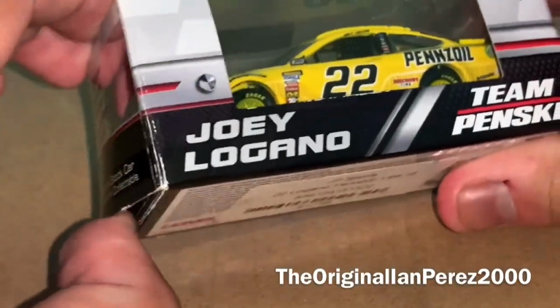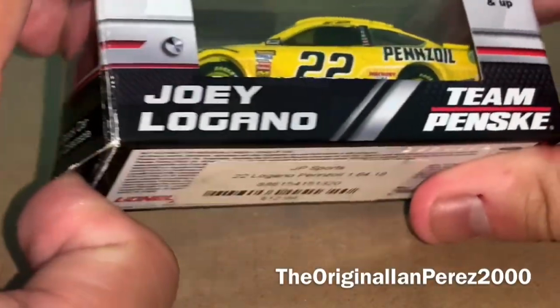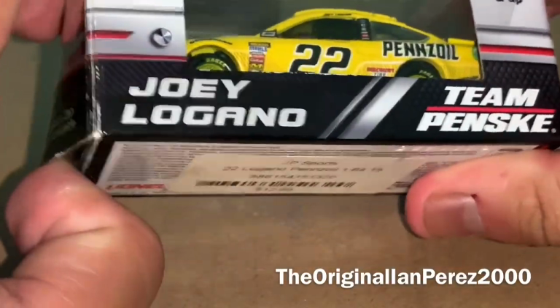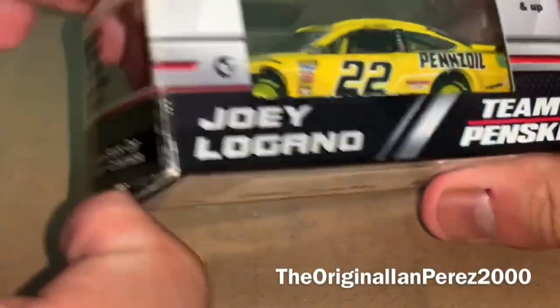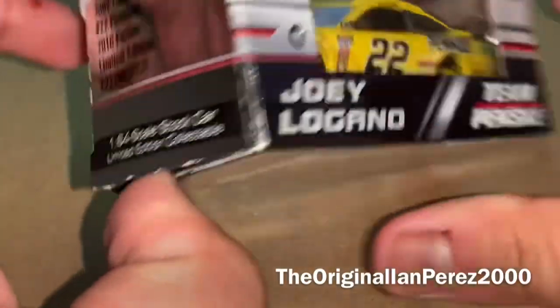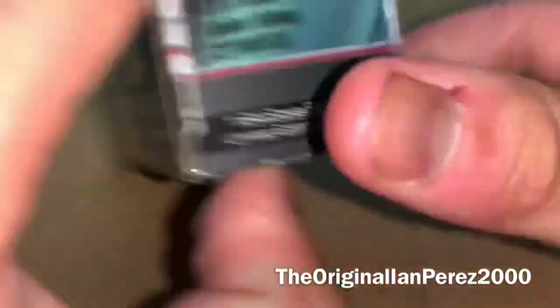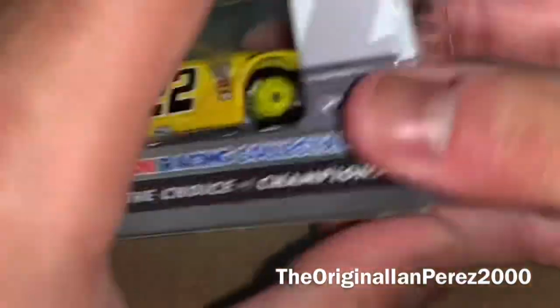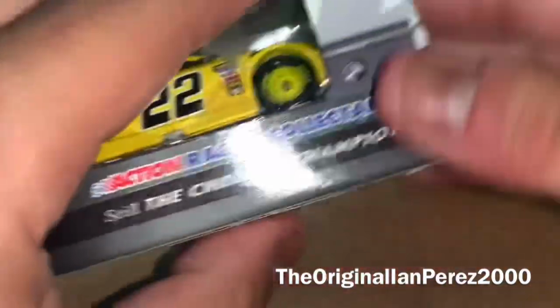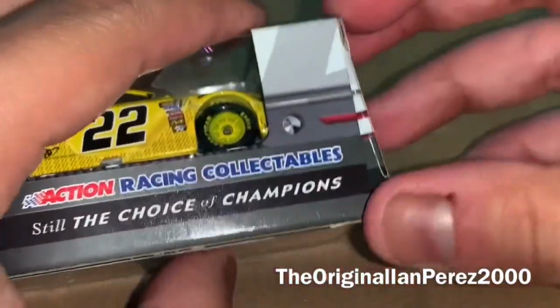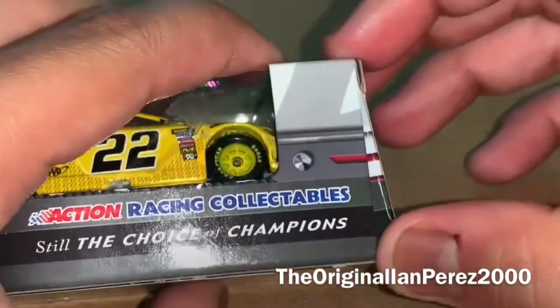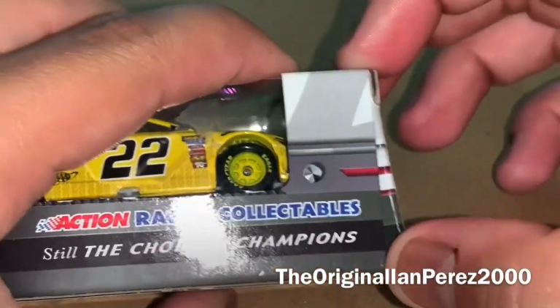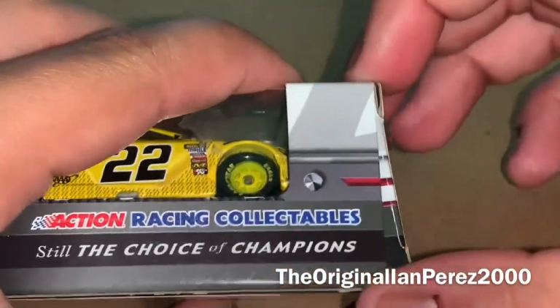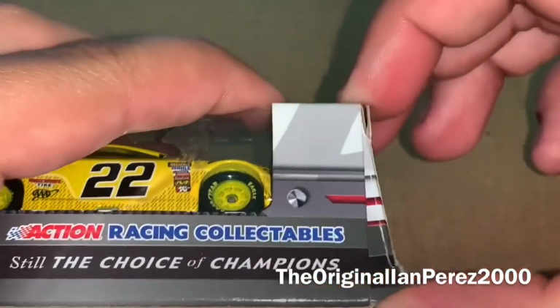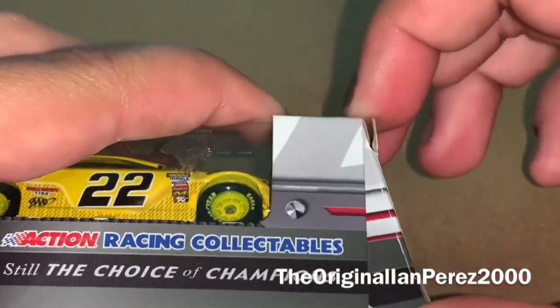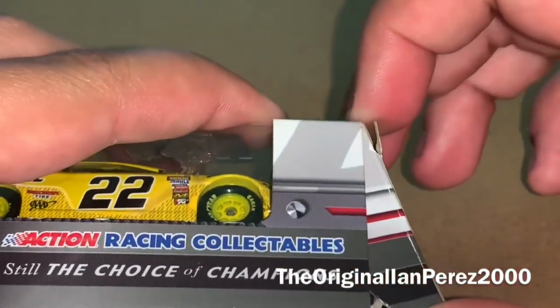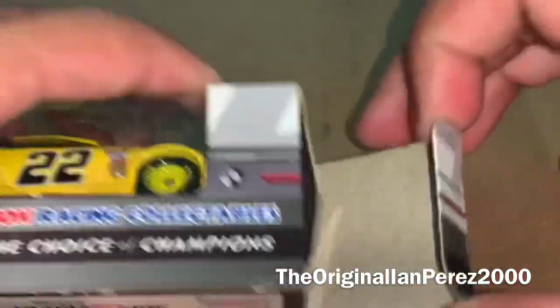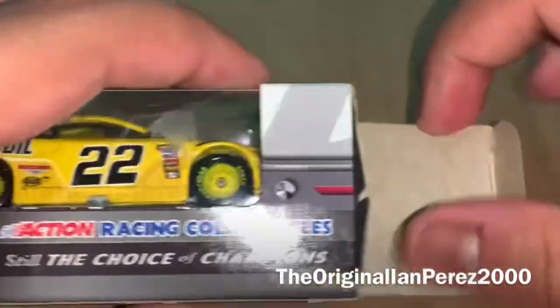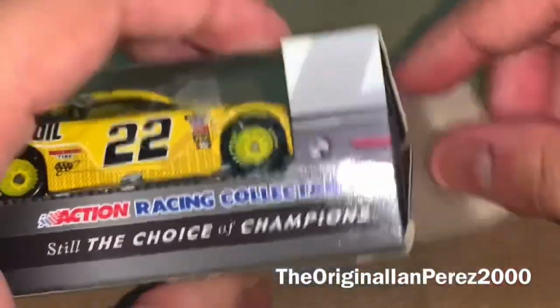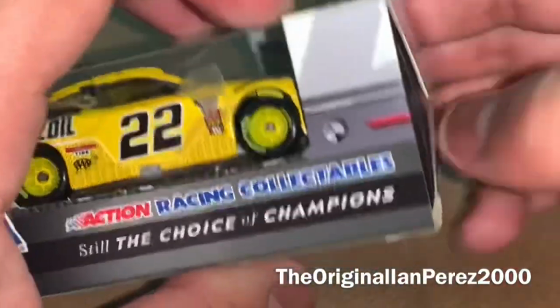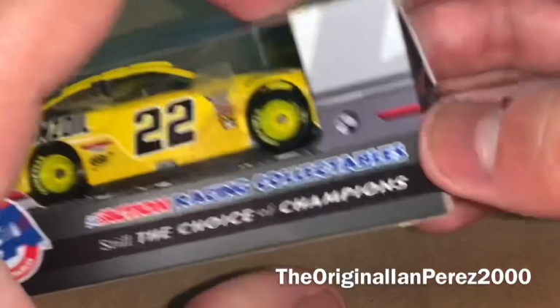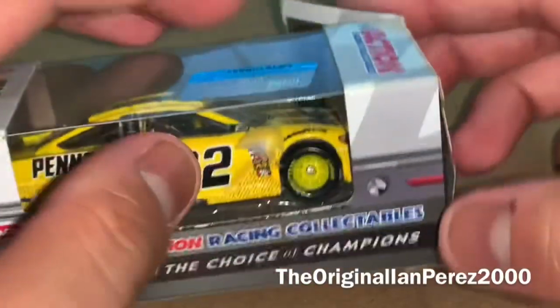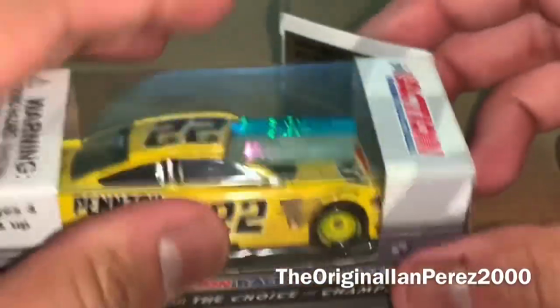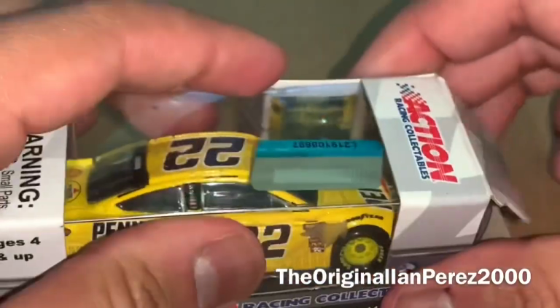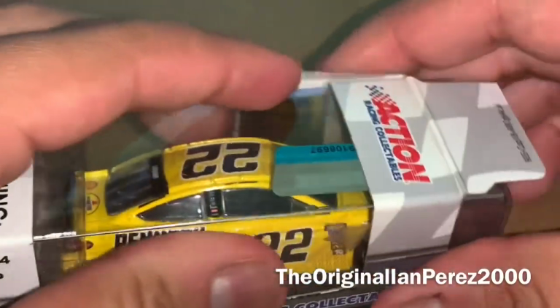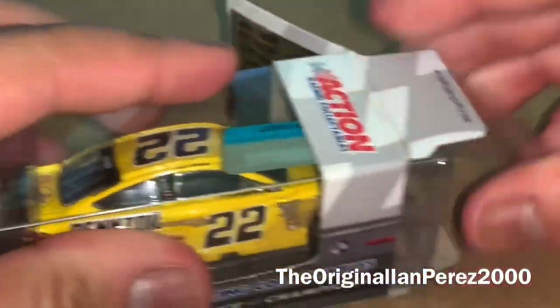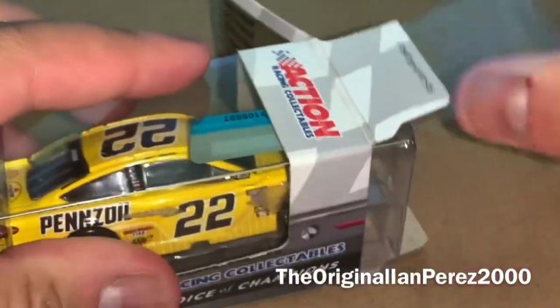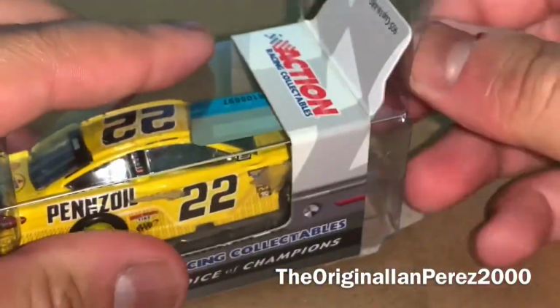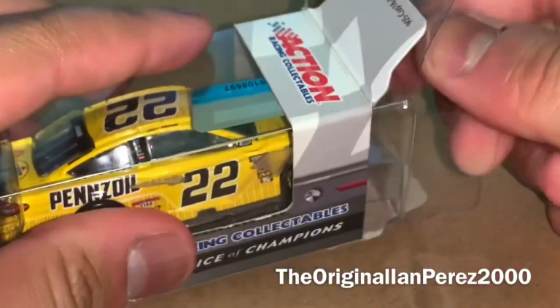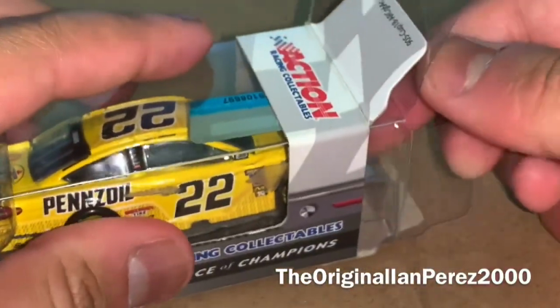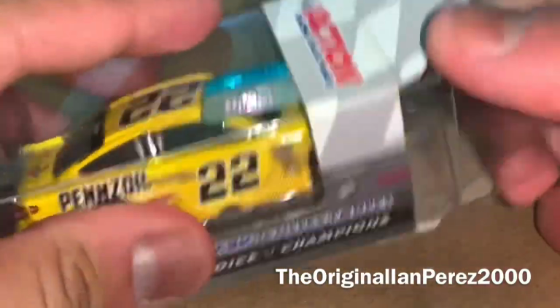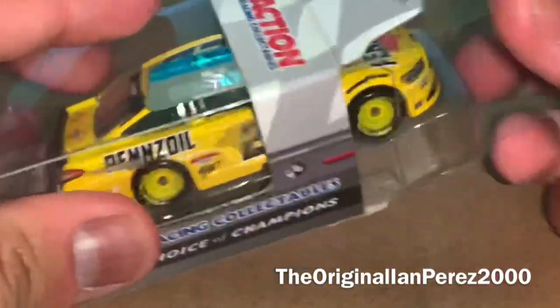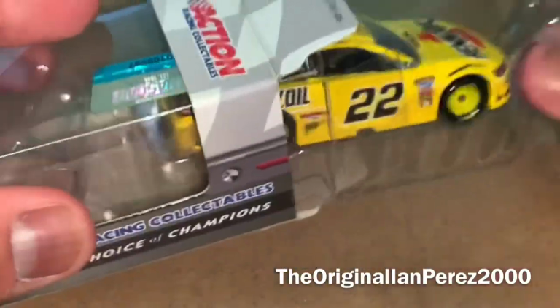I think I got this for like 50% off. We can't read the rest of the bottom, so let's go over the car.